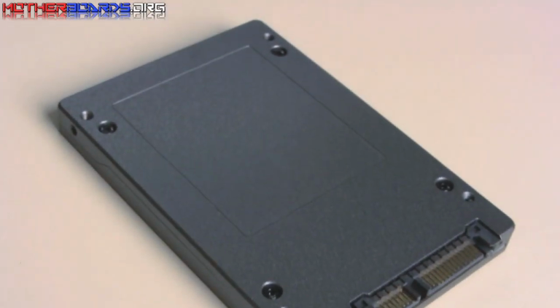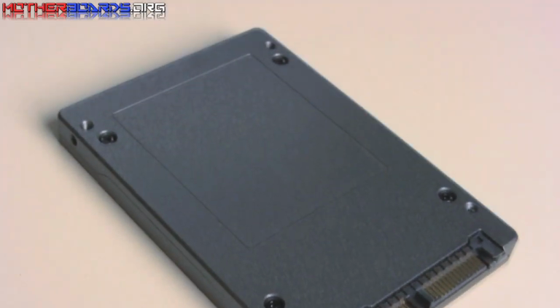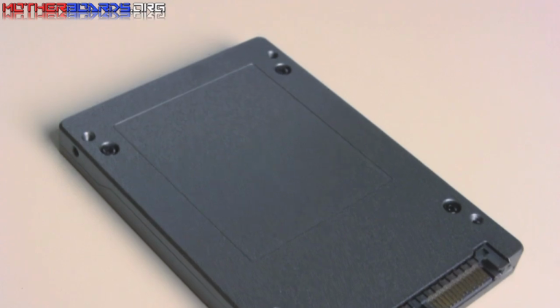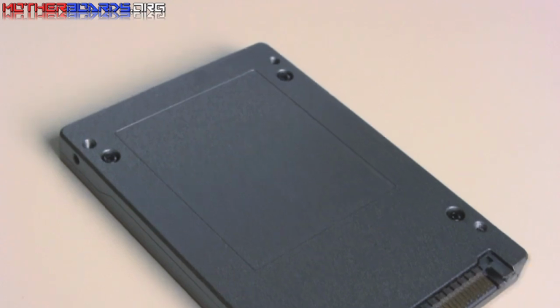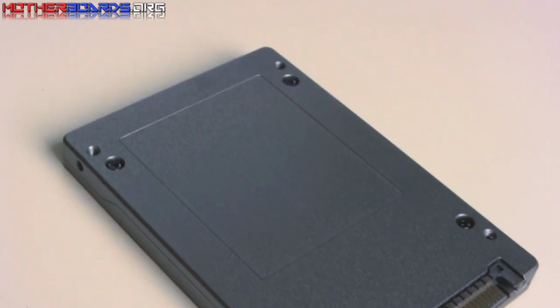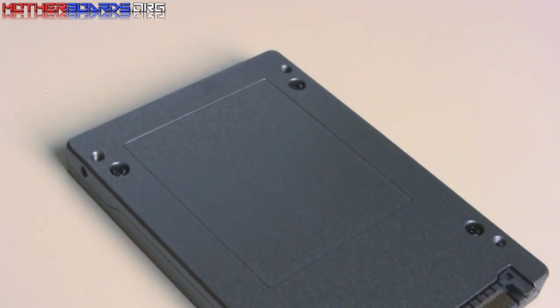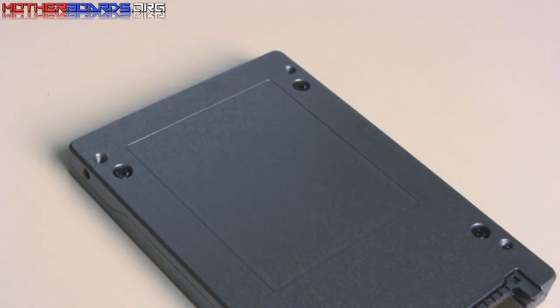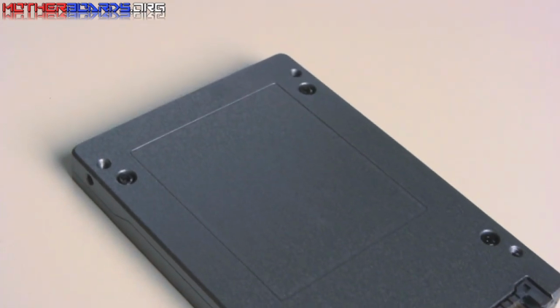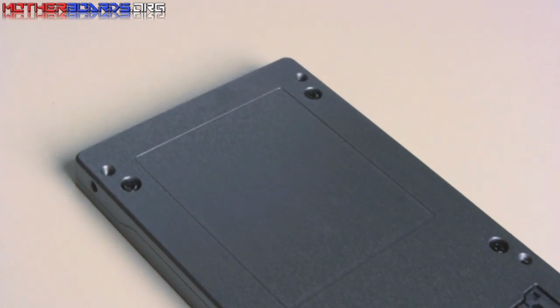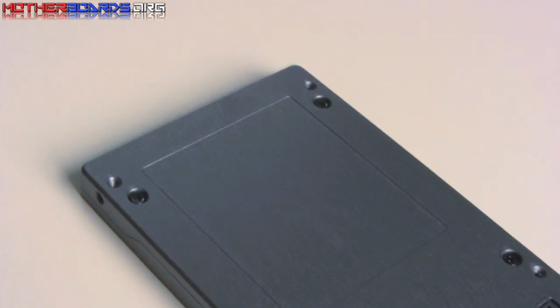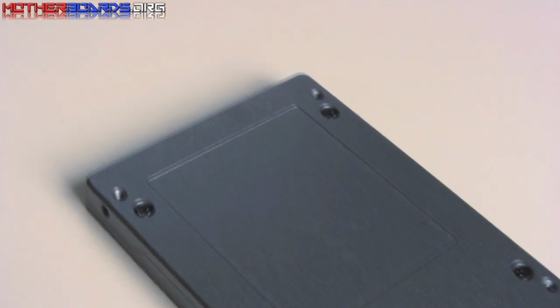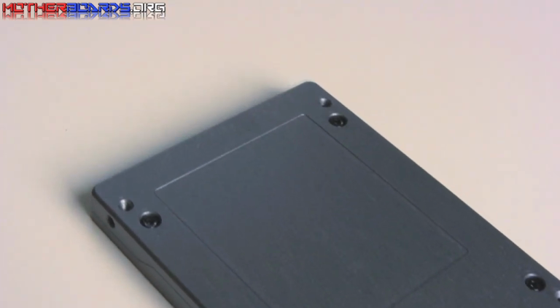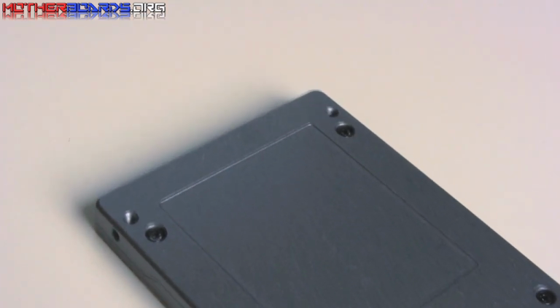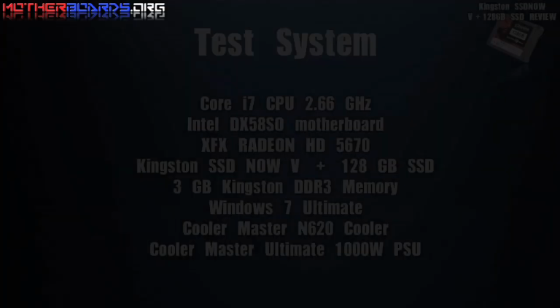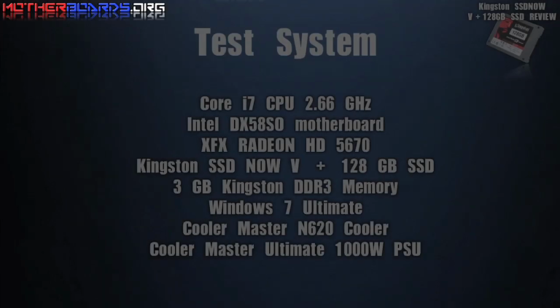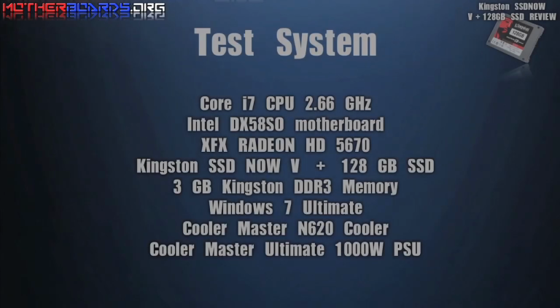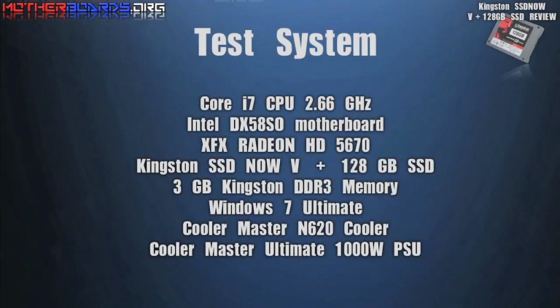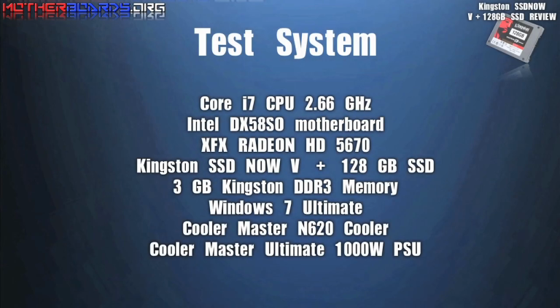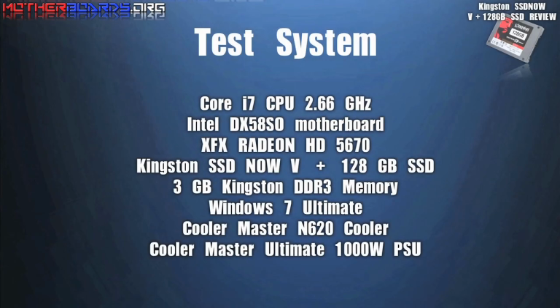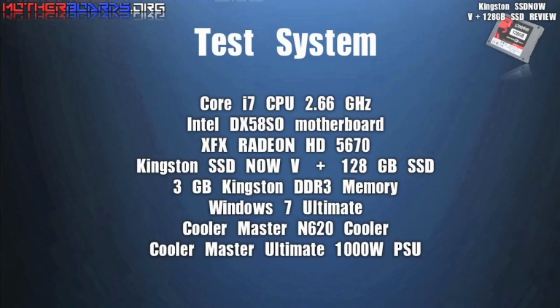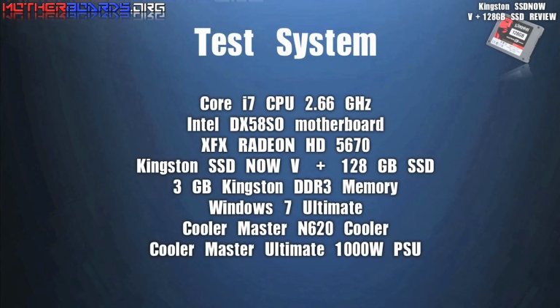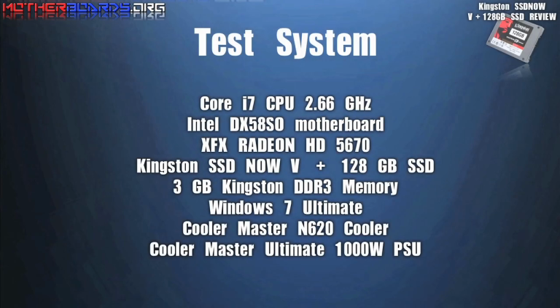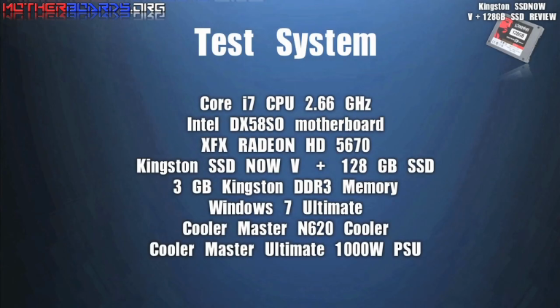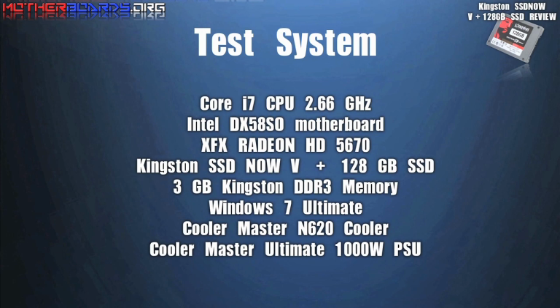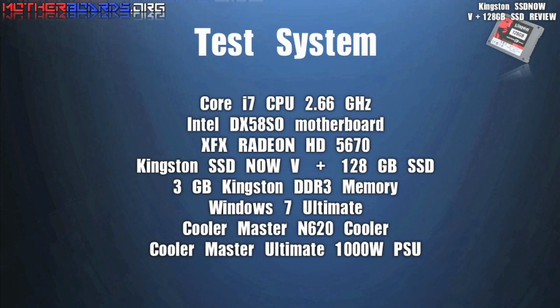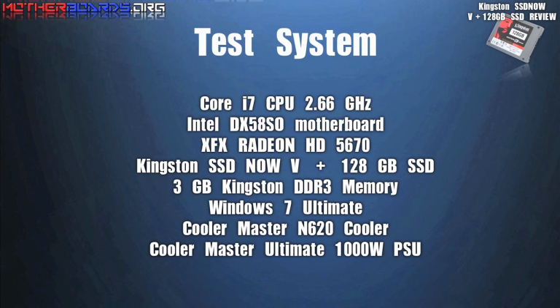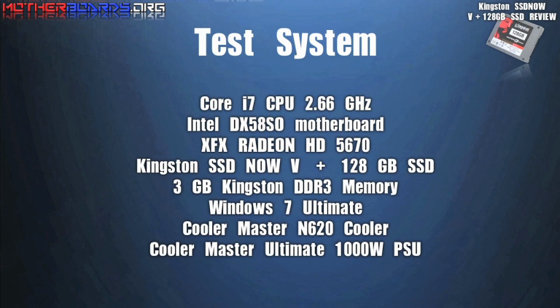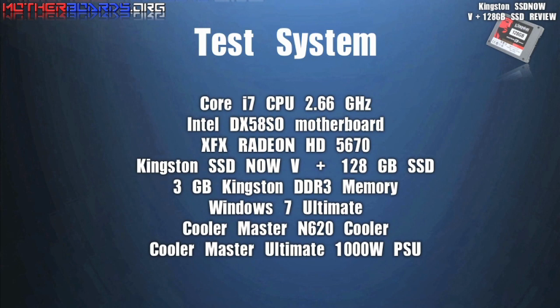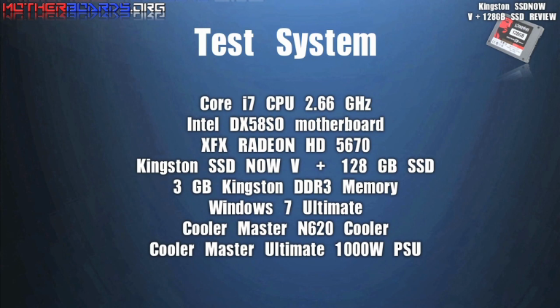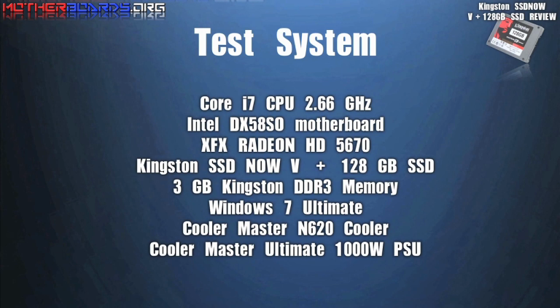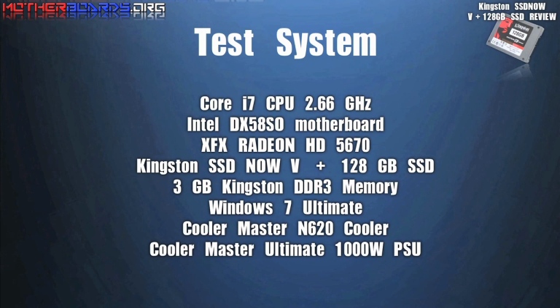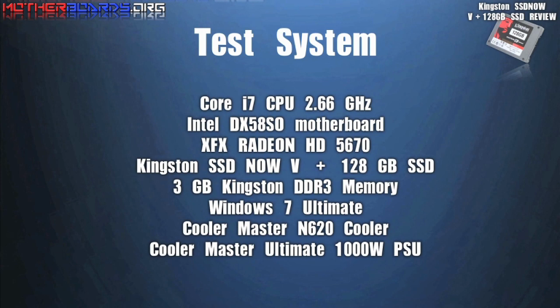You could probably throw the thing across the room, kick it, and it'll still come out good. Here's our test system. Follow along after this as we show you the scores of this new drive.